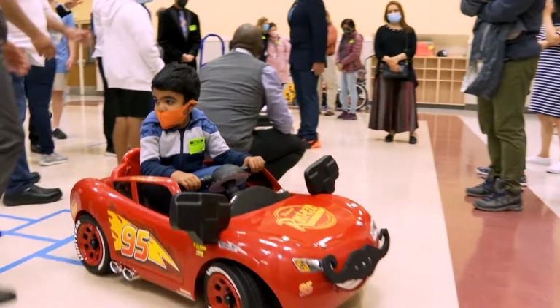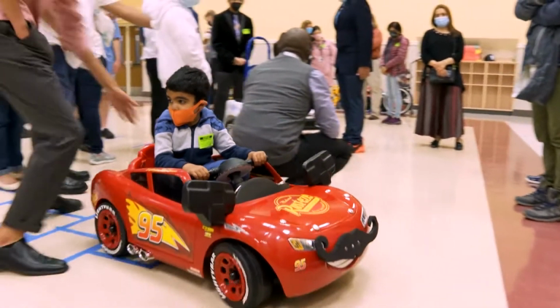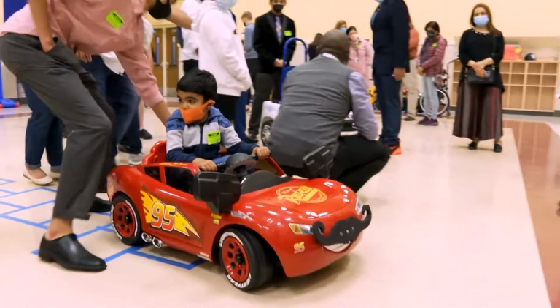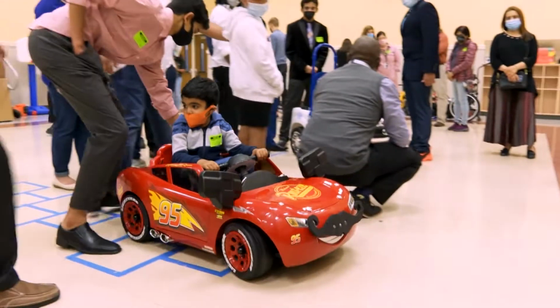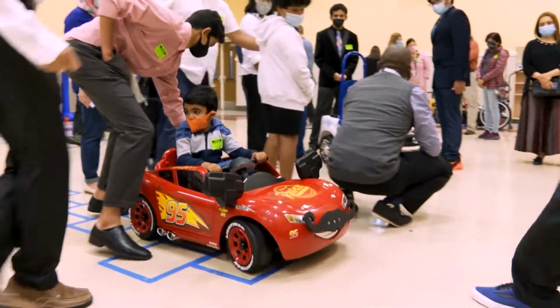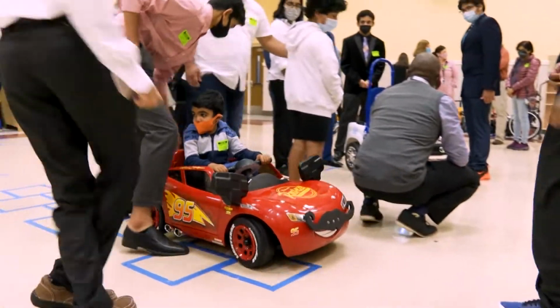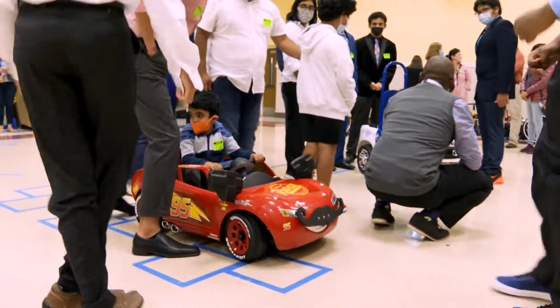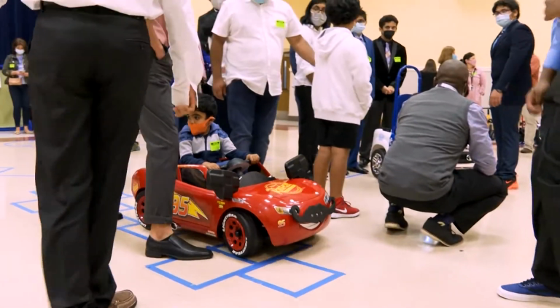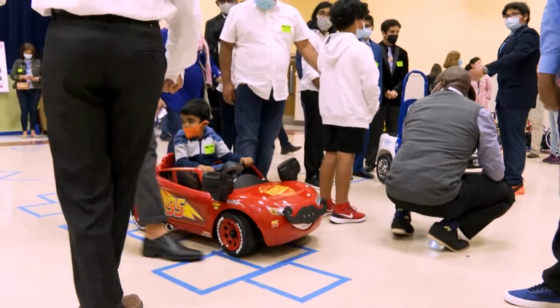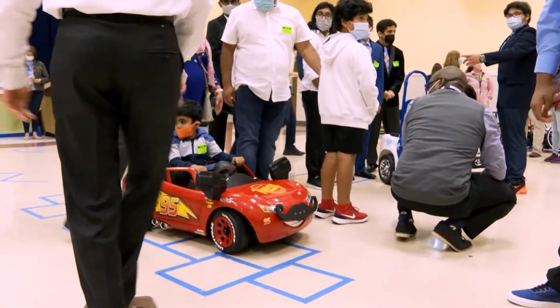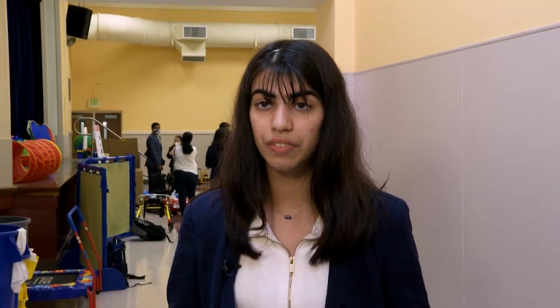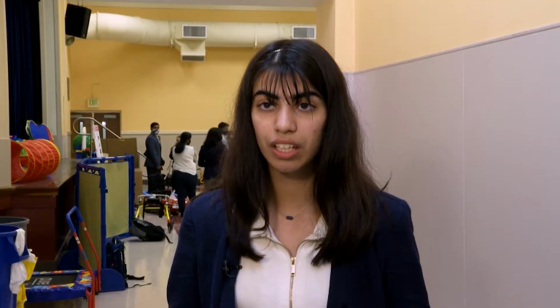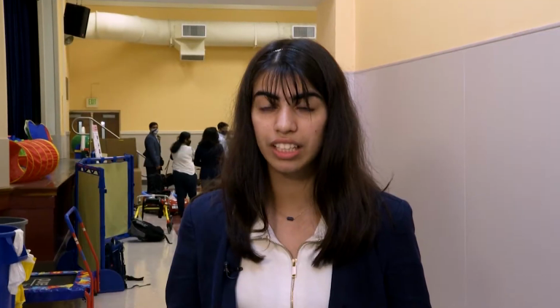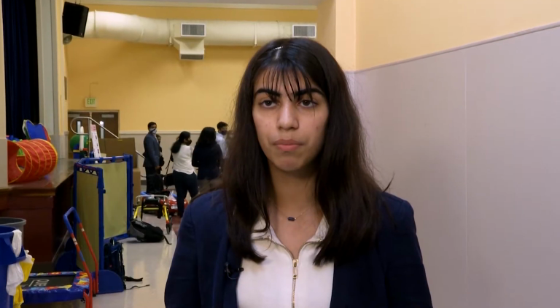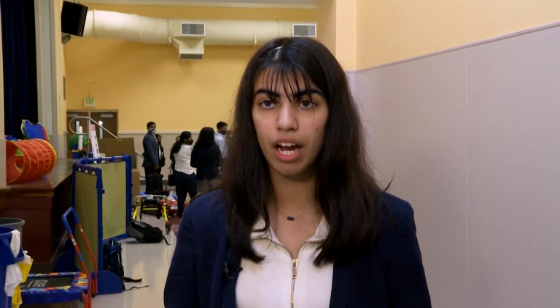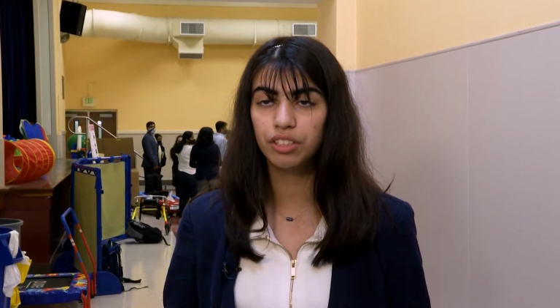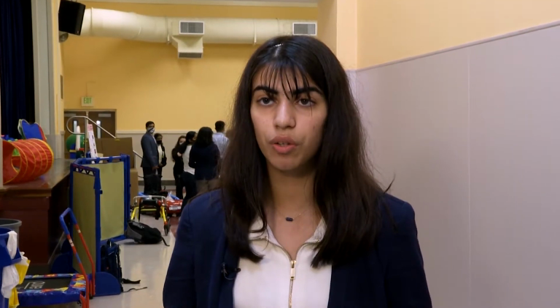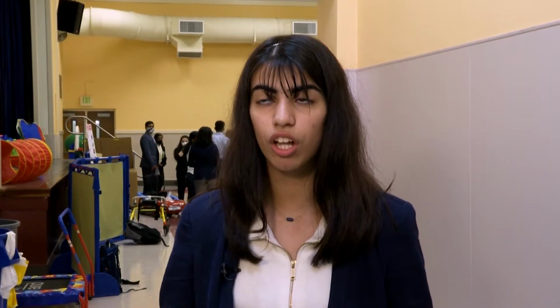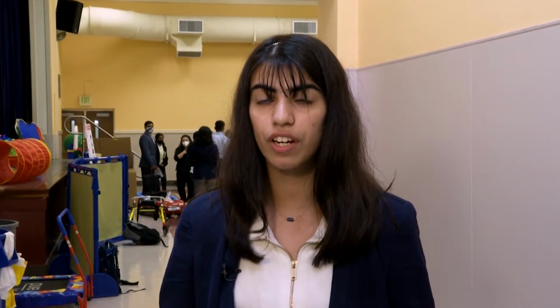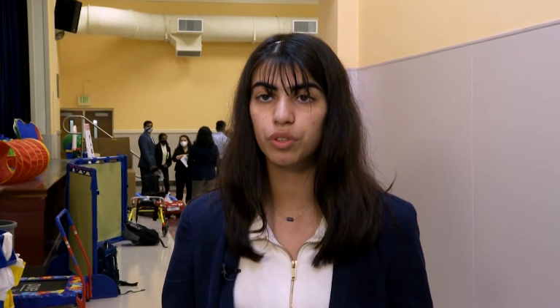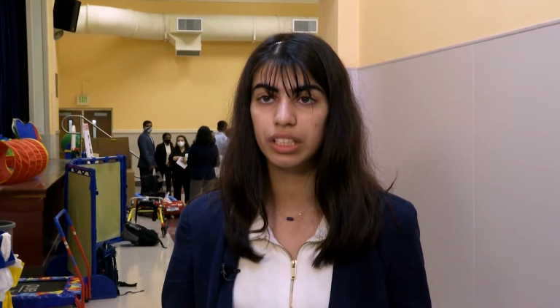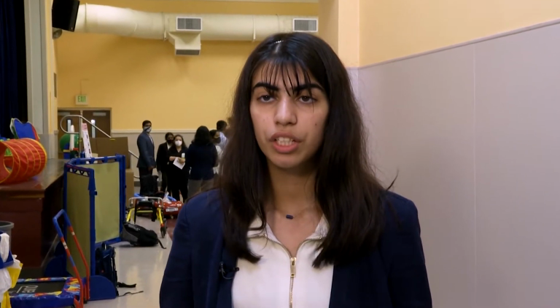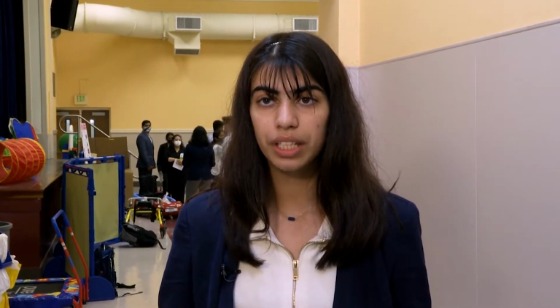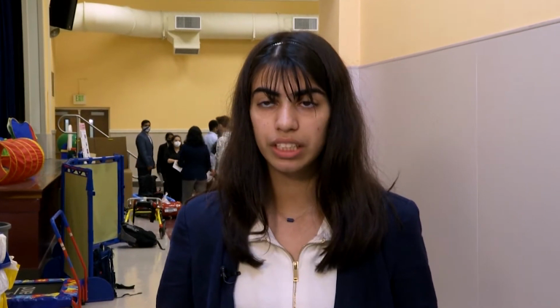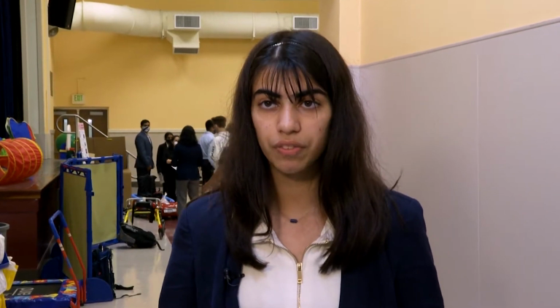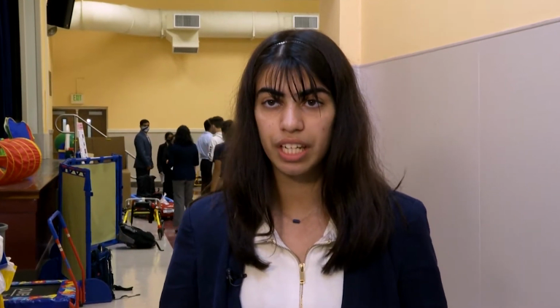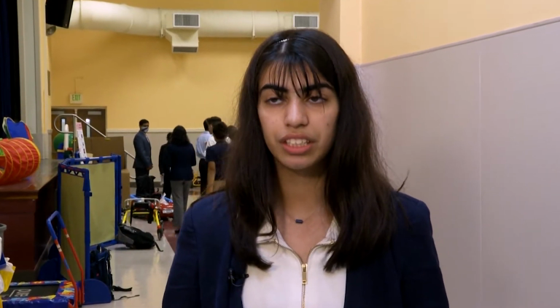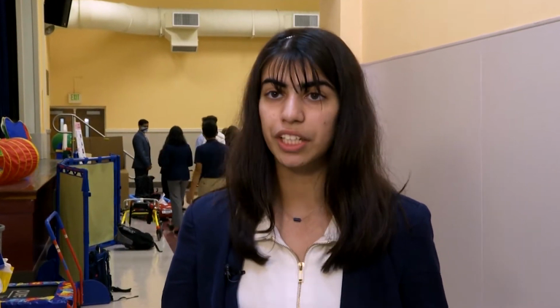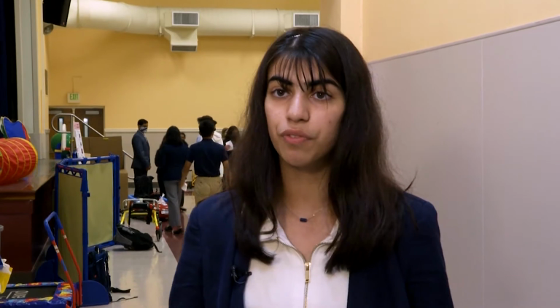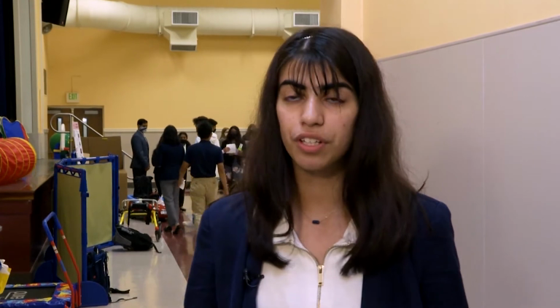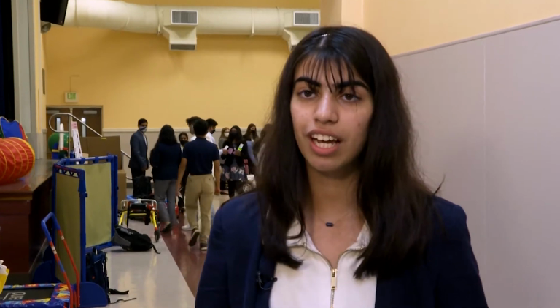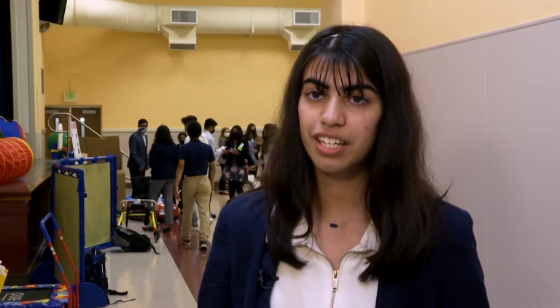All of our cars were adapted with specific clients in mind, so all of ours will be uniquely different and distinct for each client.